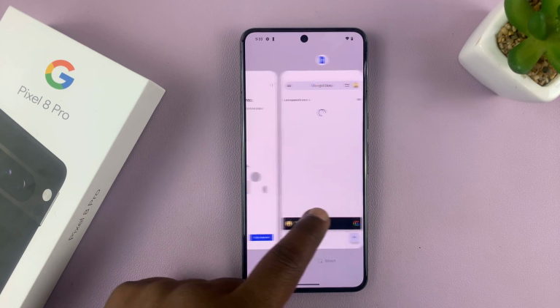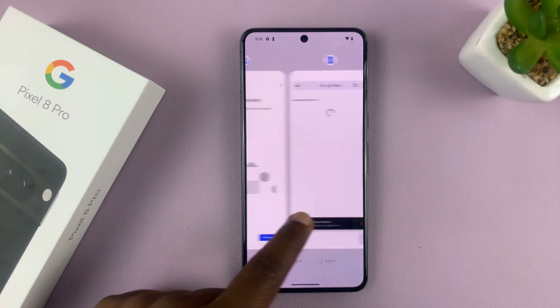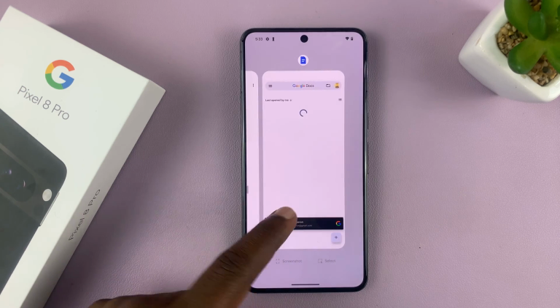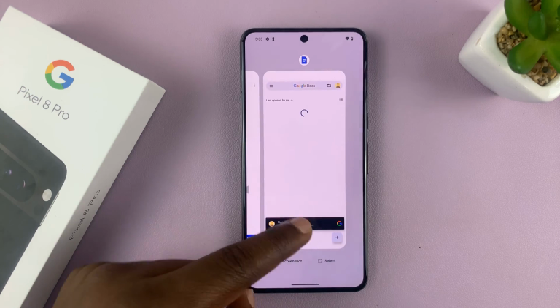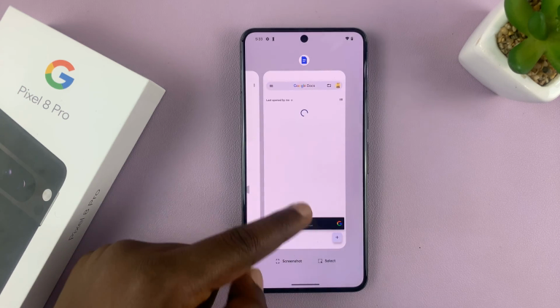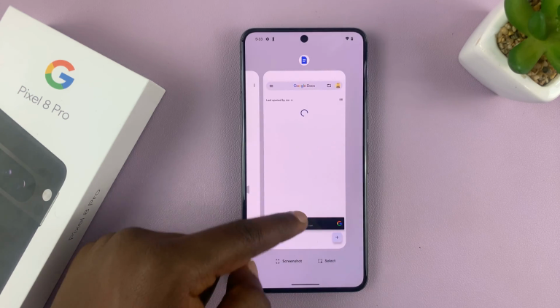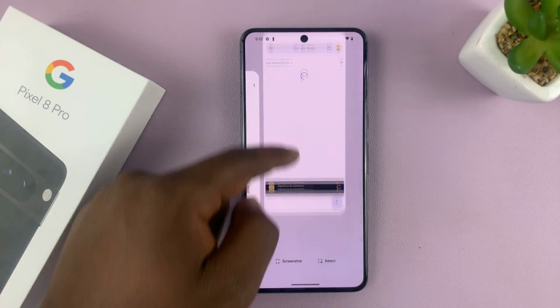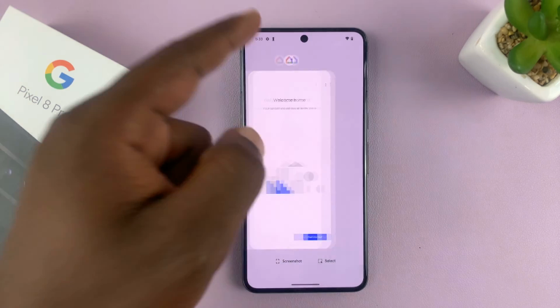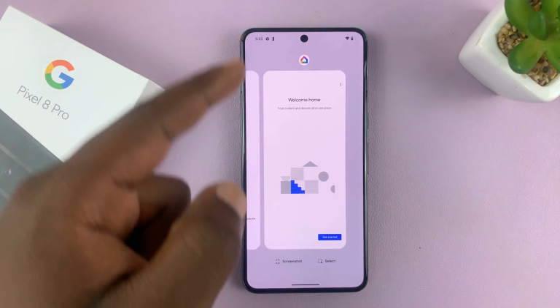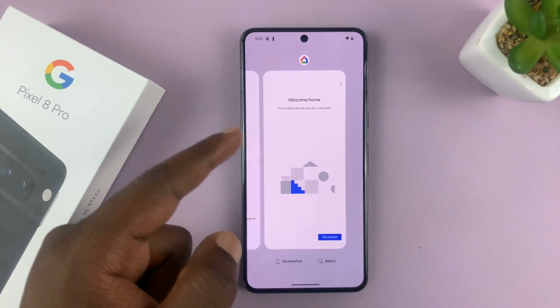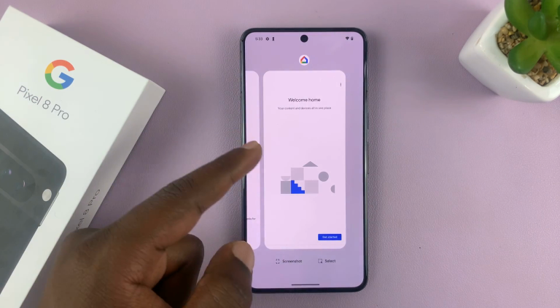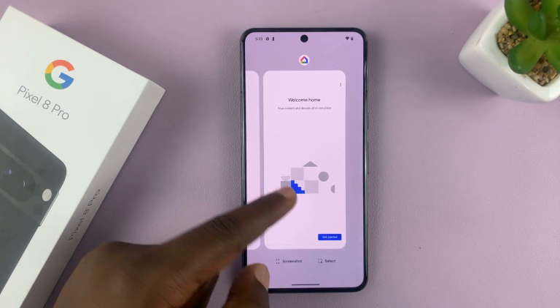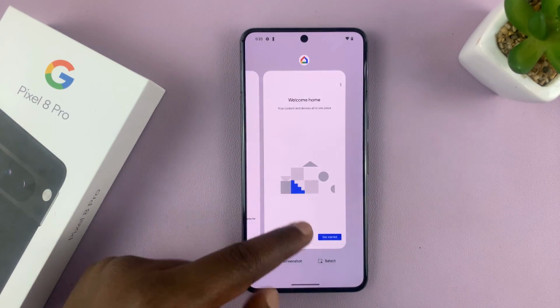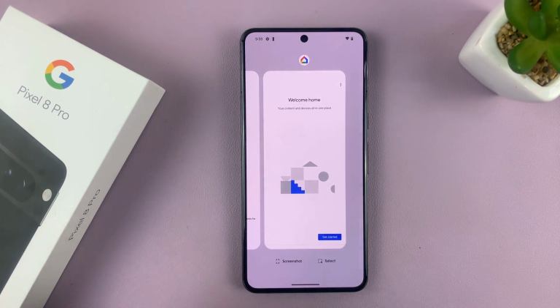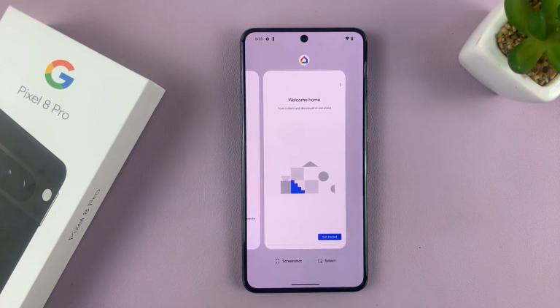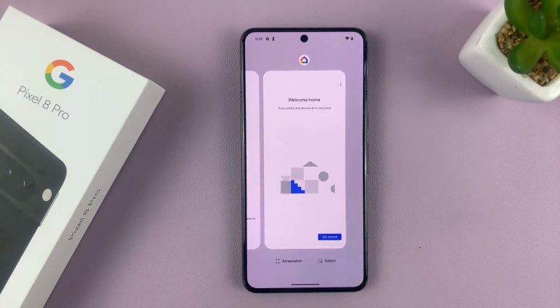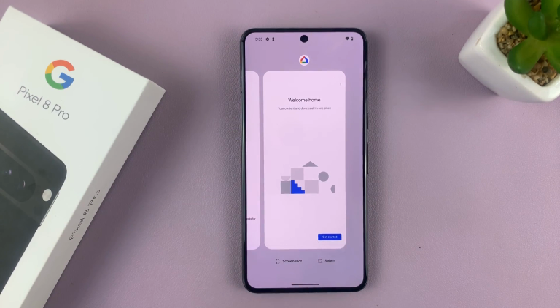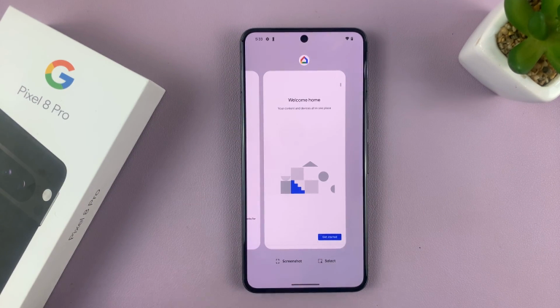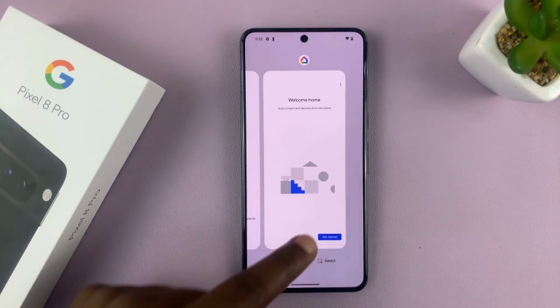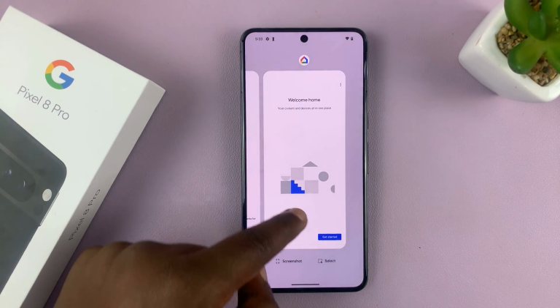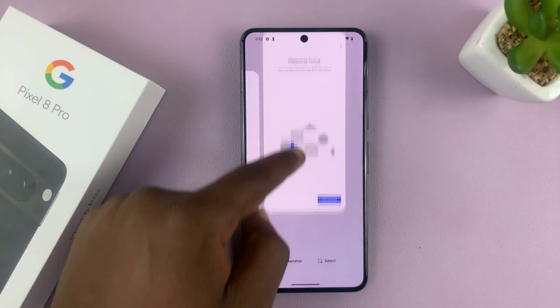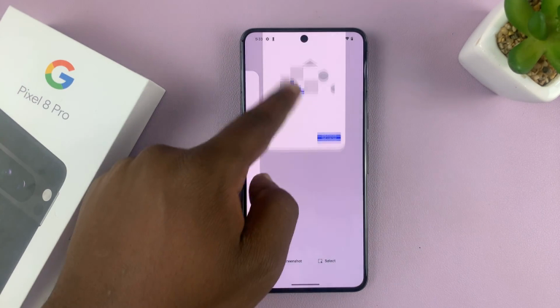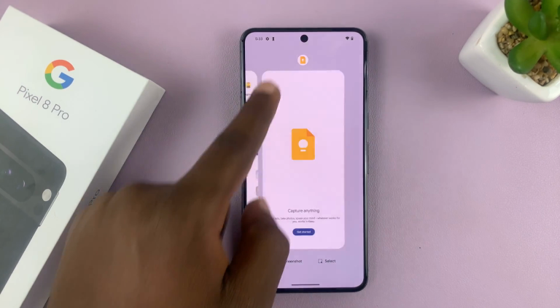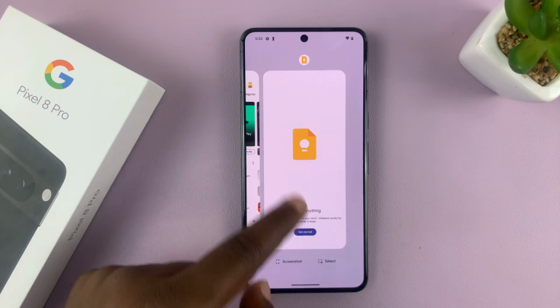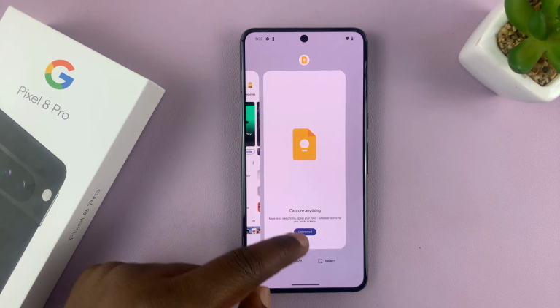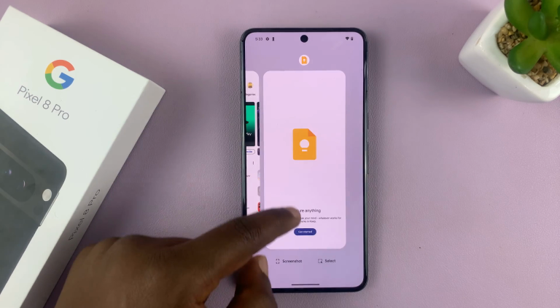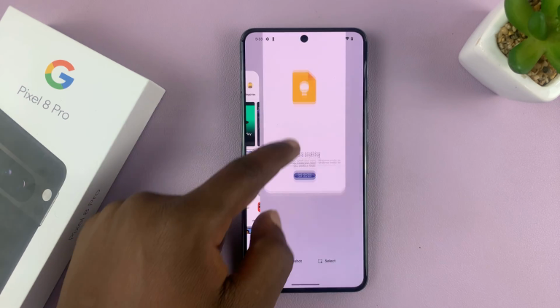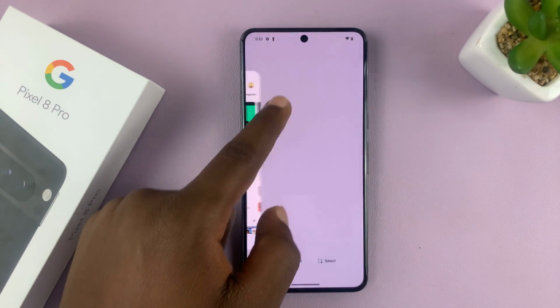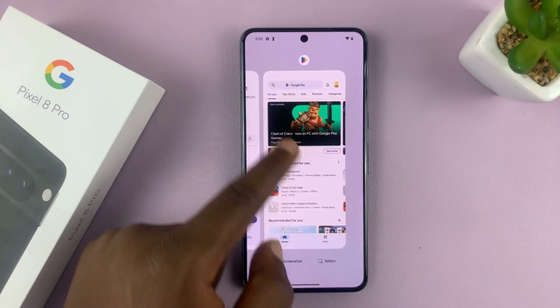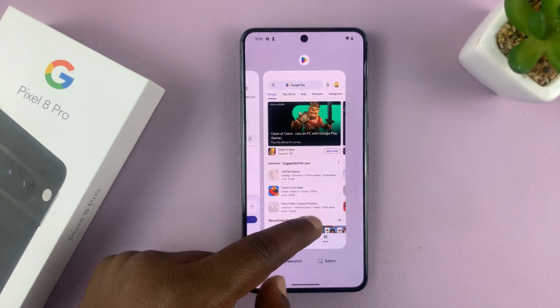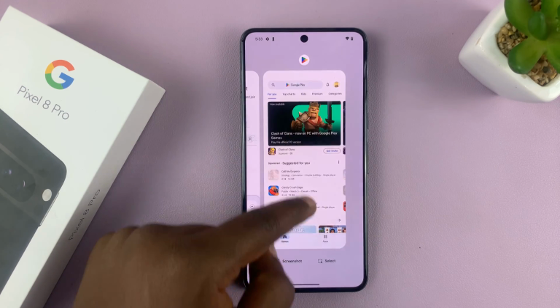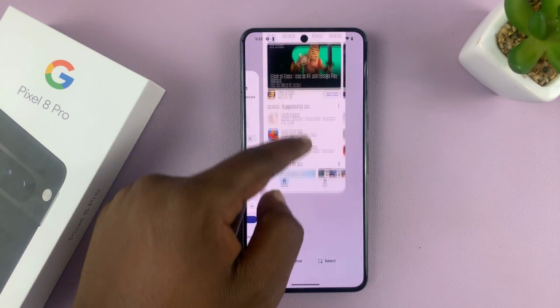To close an app, just swipe up and that app is now closed. You can do this for all the apps running in the background.